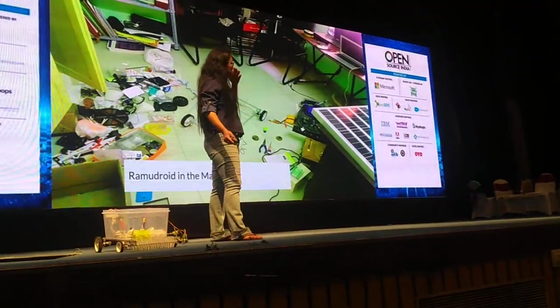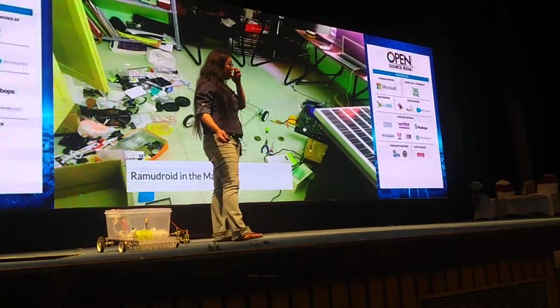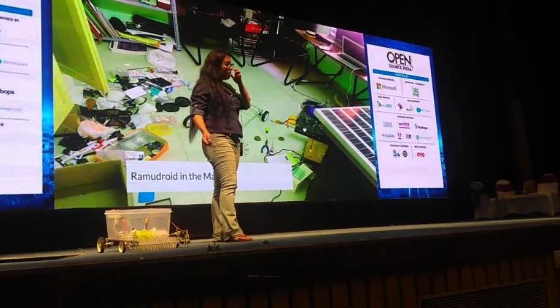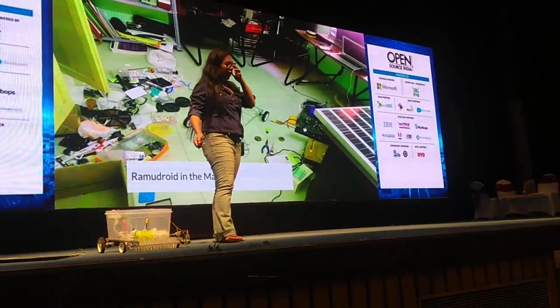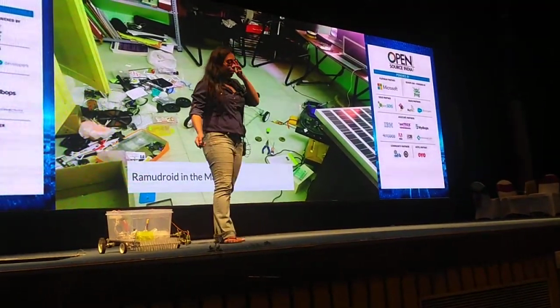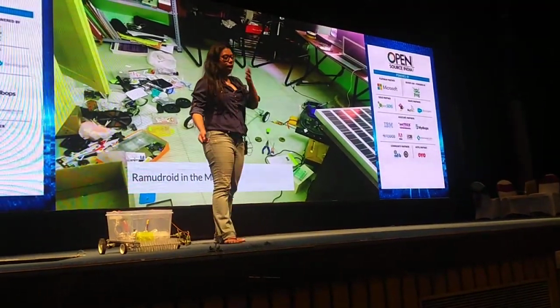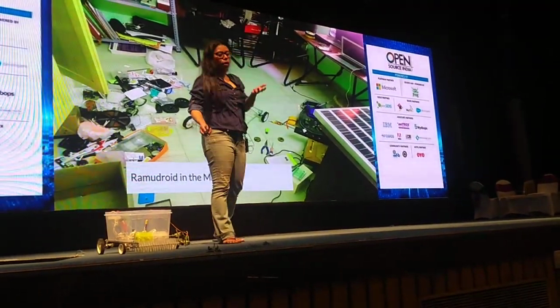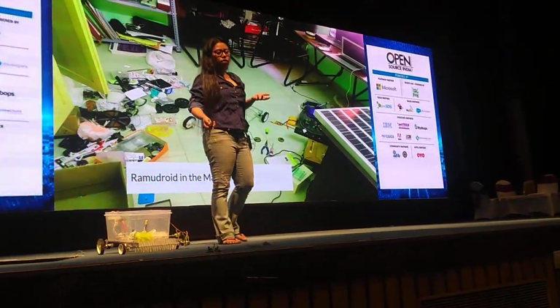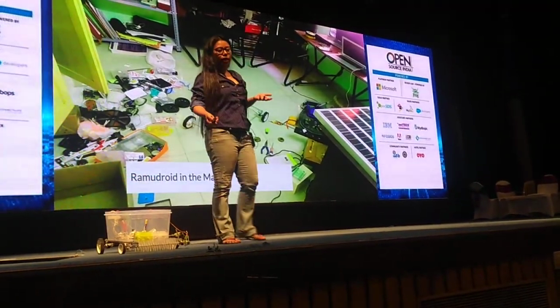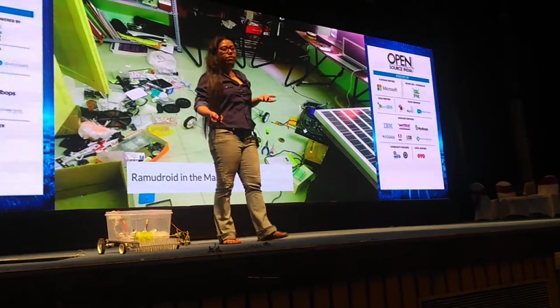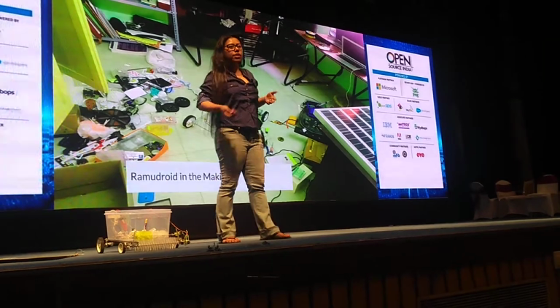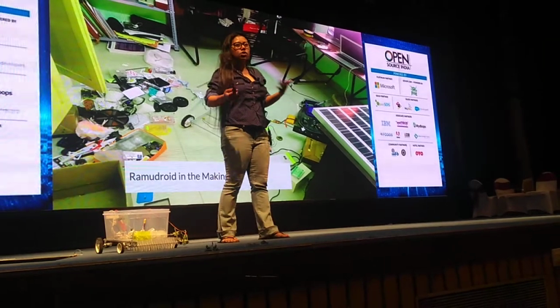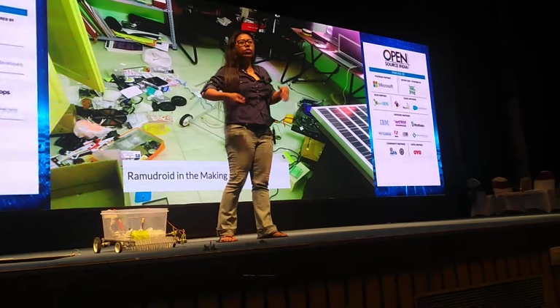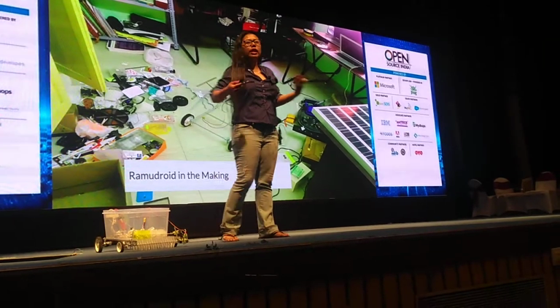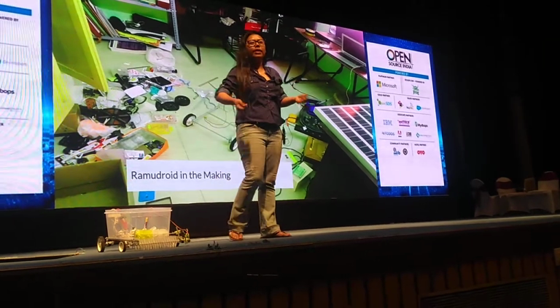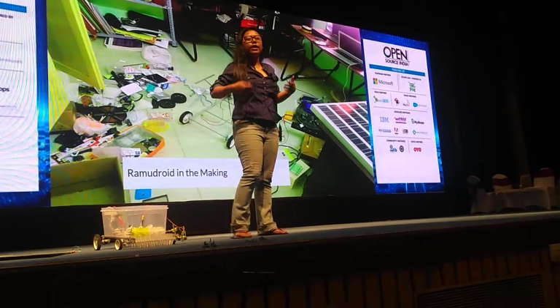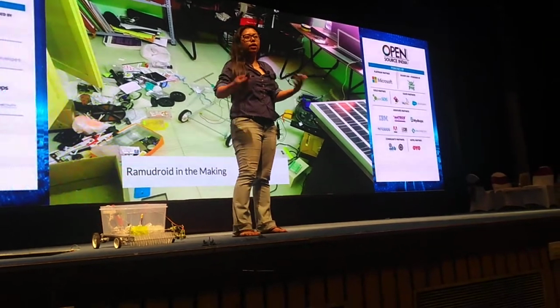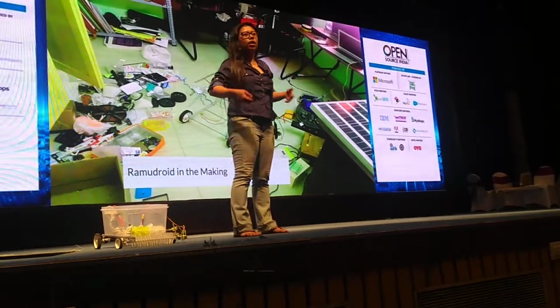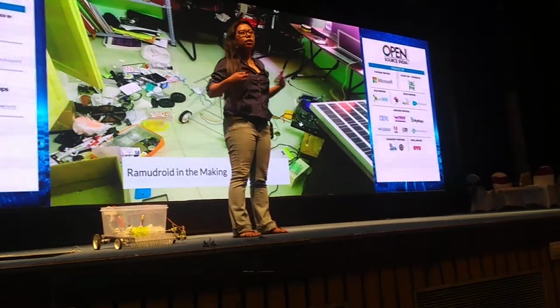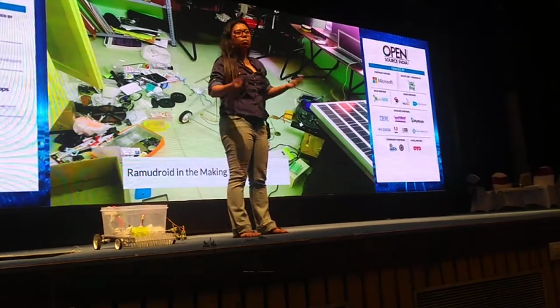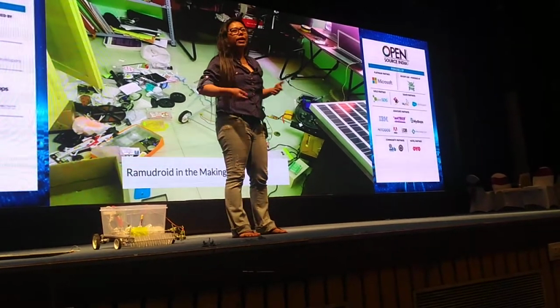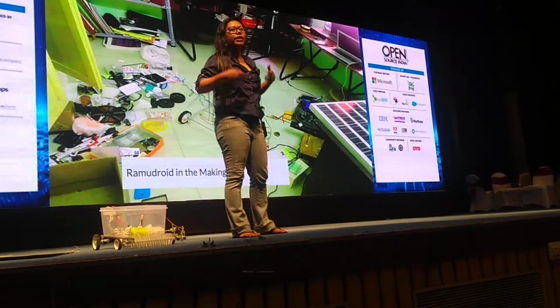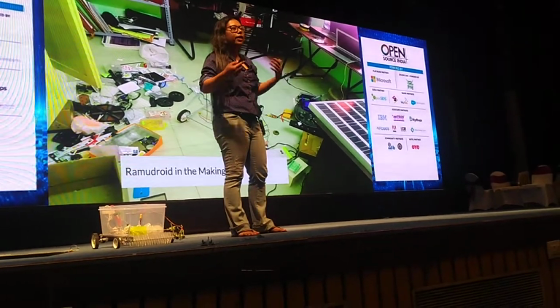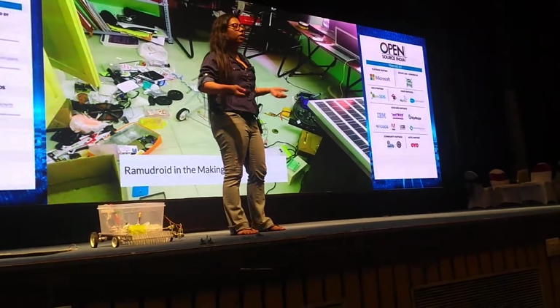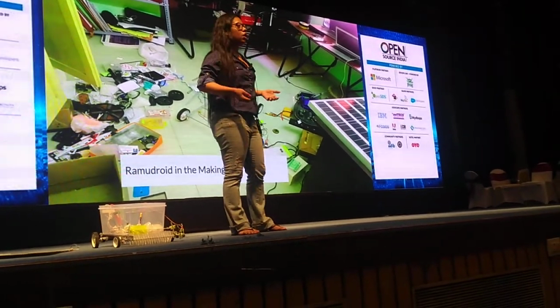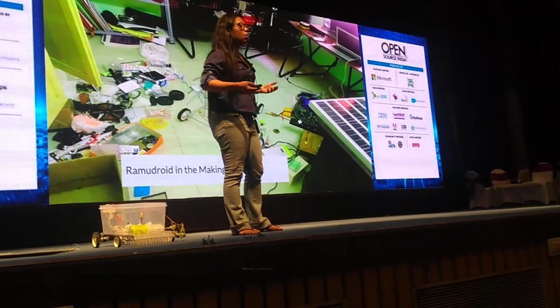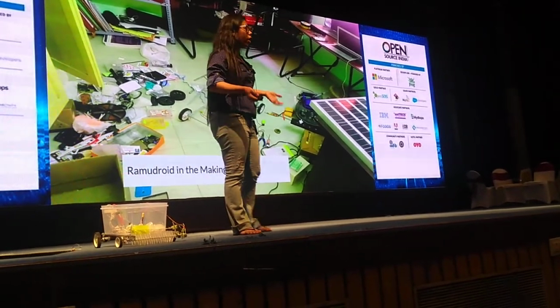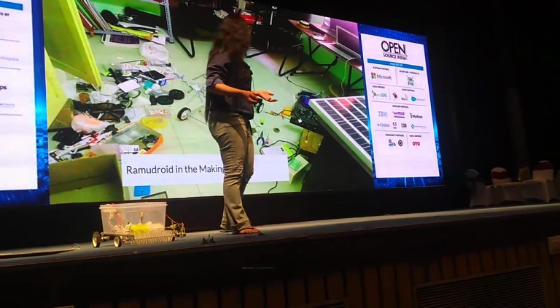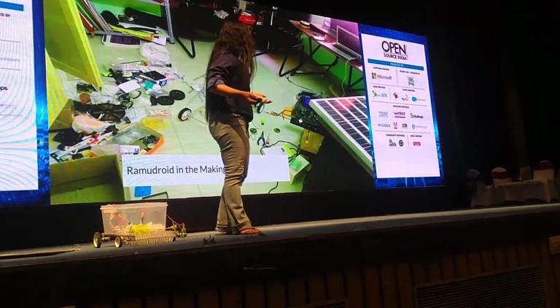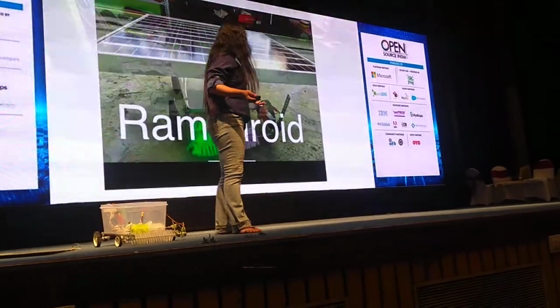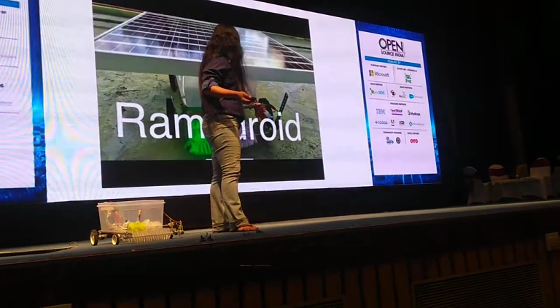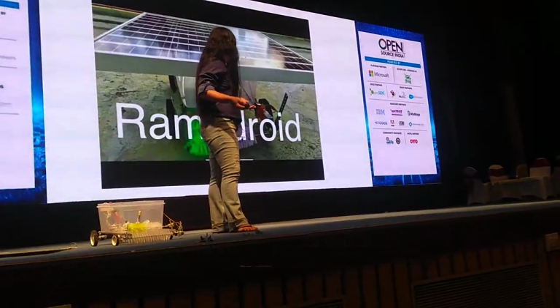It has taken me about five to six years to incrementally build, modify, and customize.